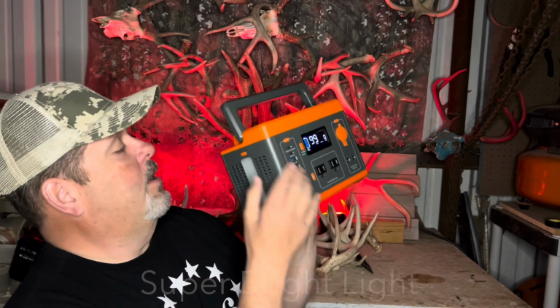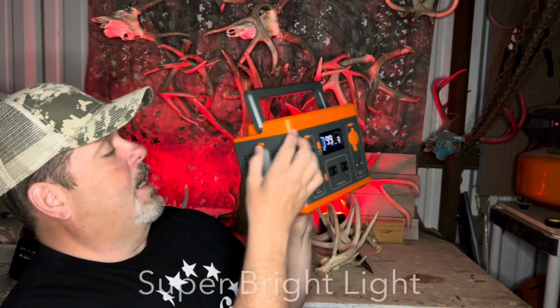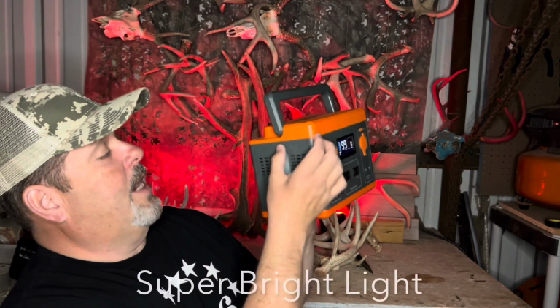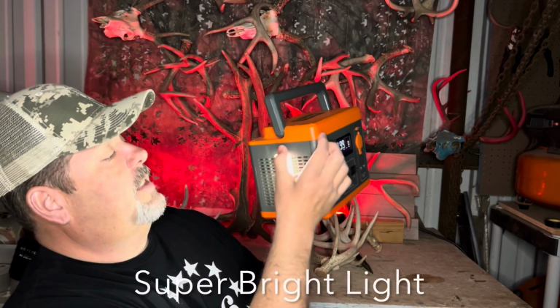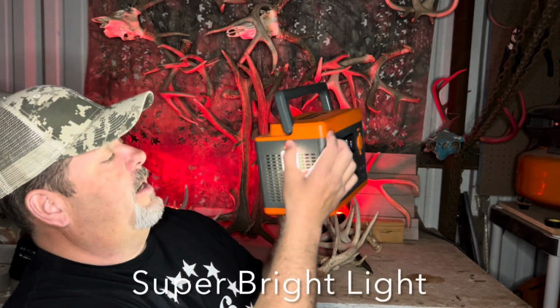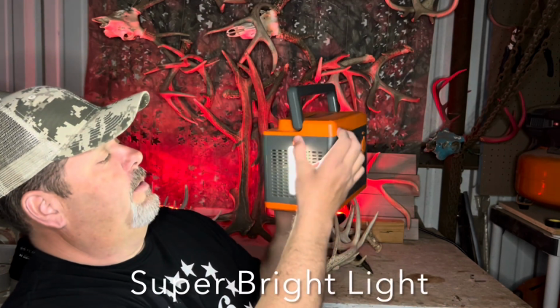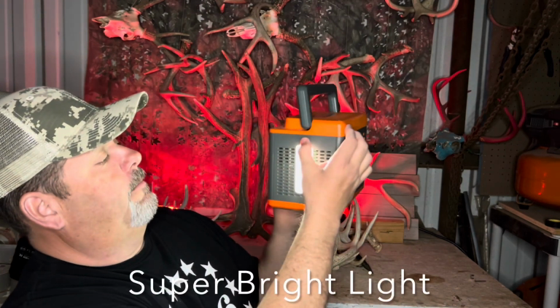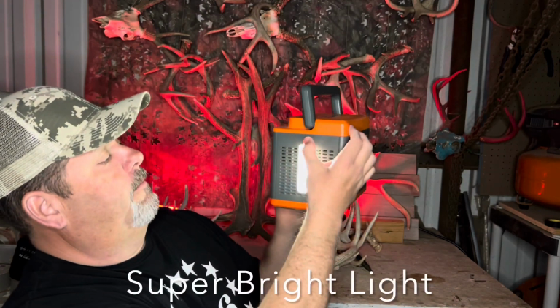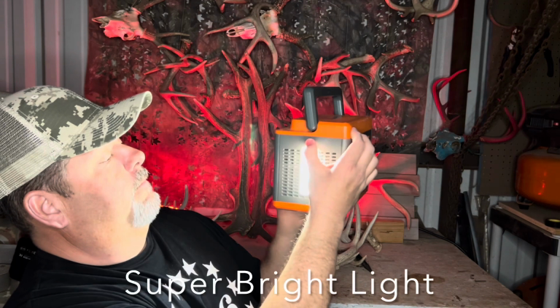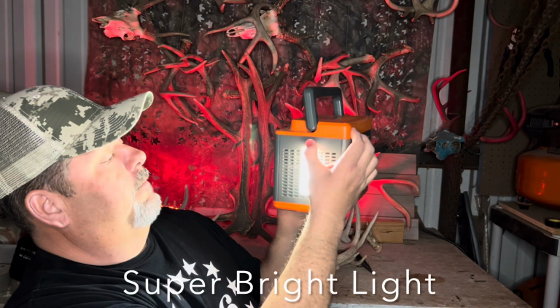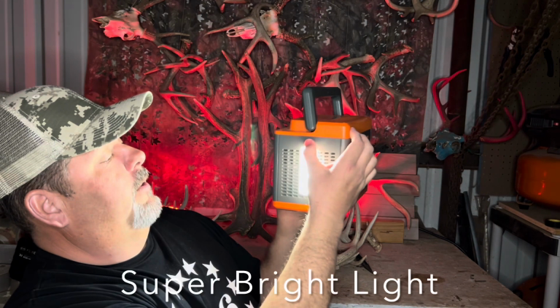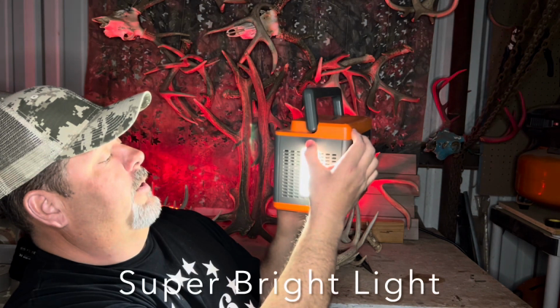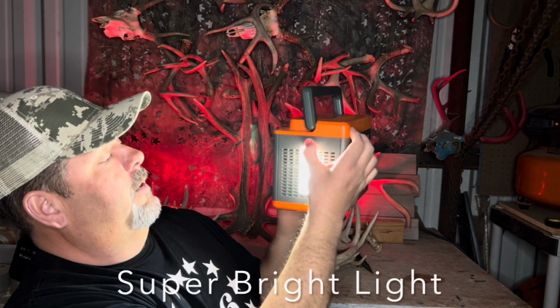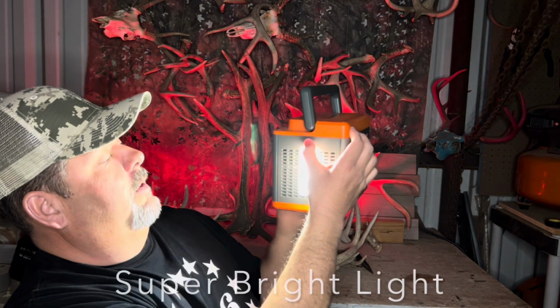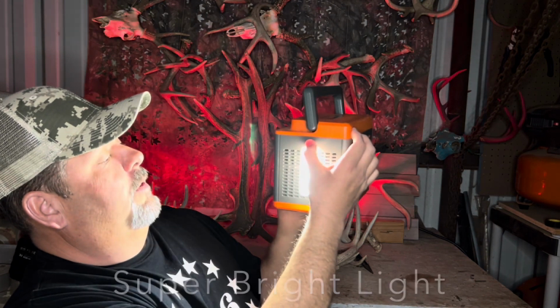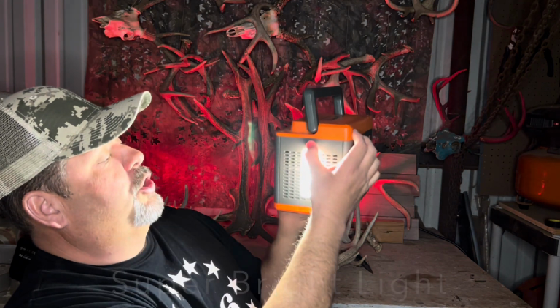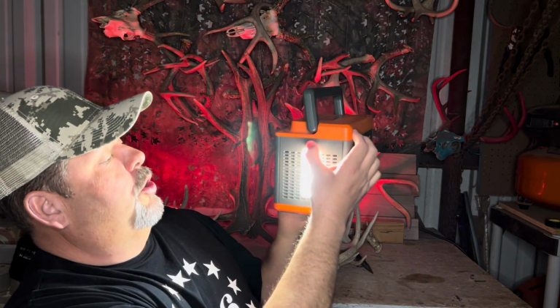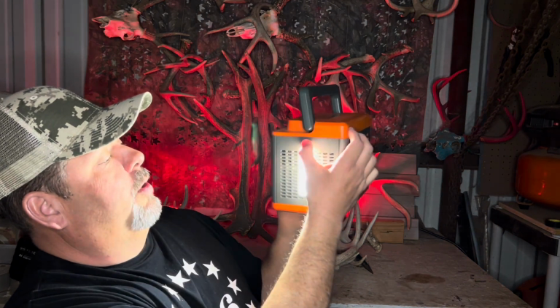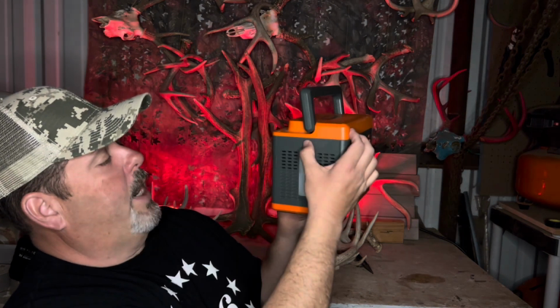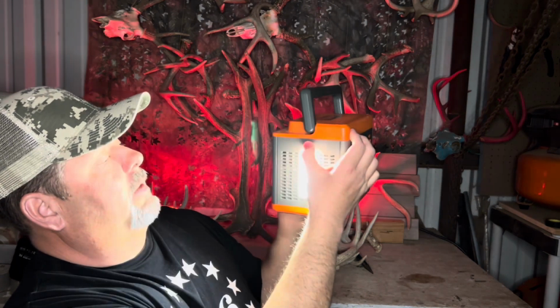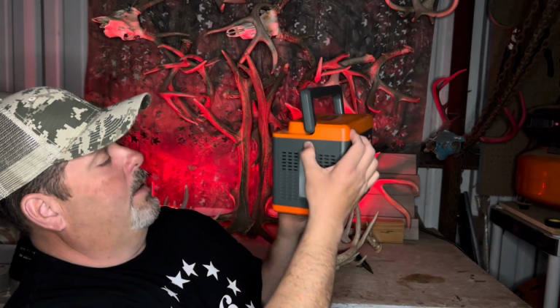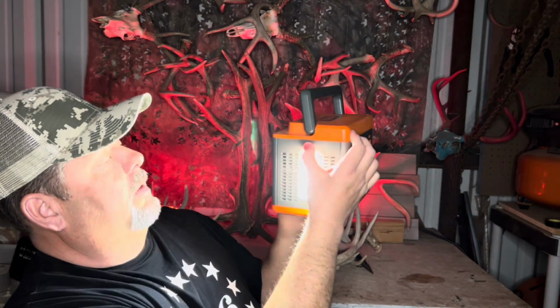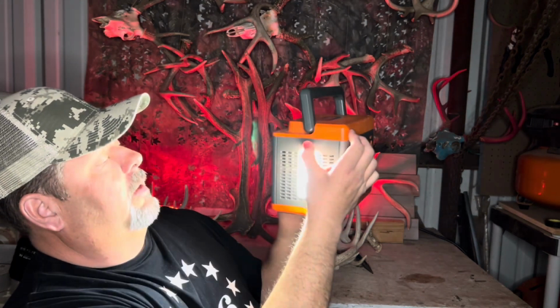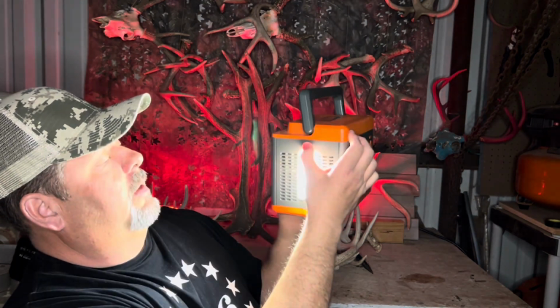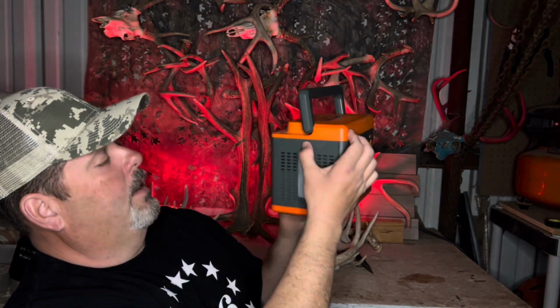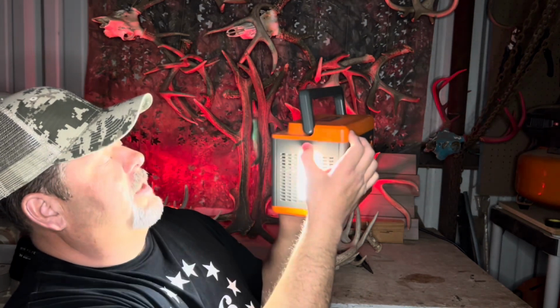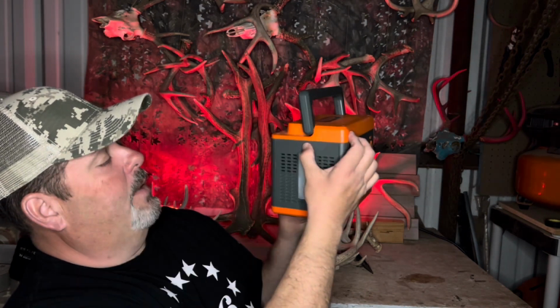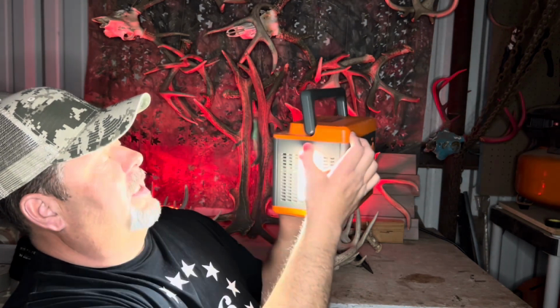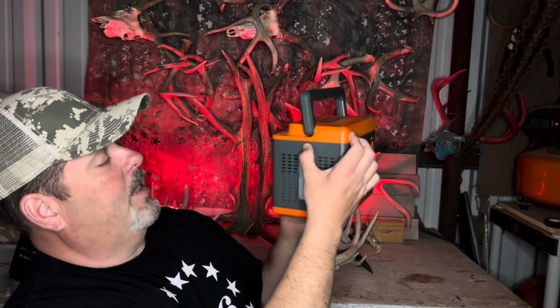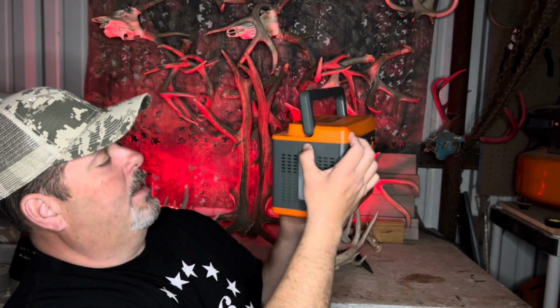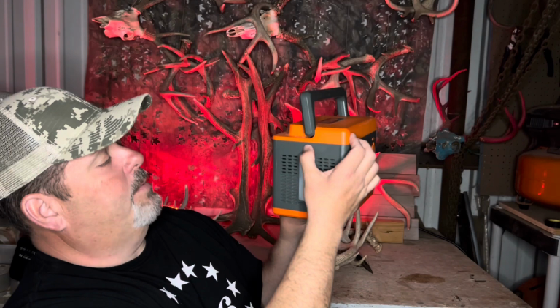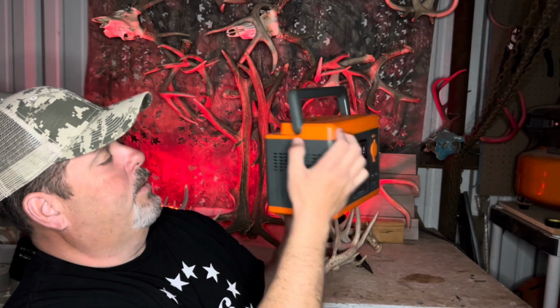You've got a light on the side here — super bright. There's a little SOS light there too. That's pretty cool.